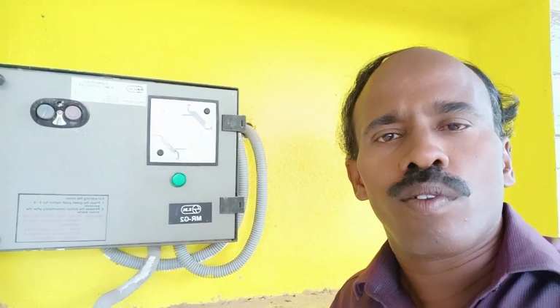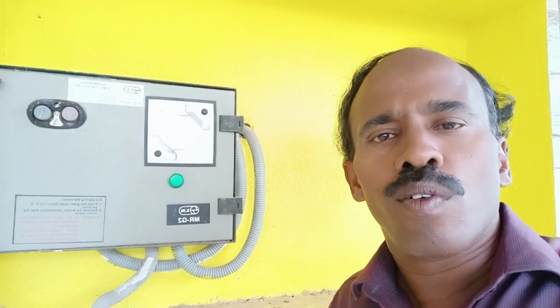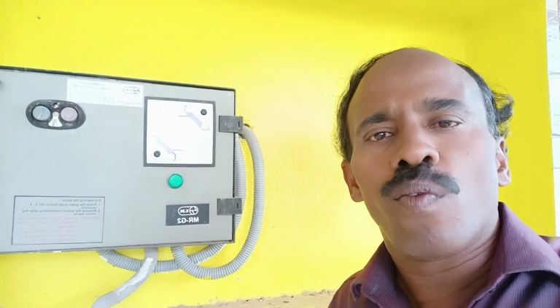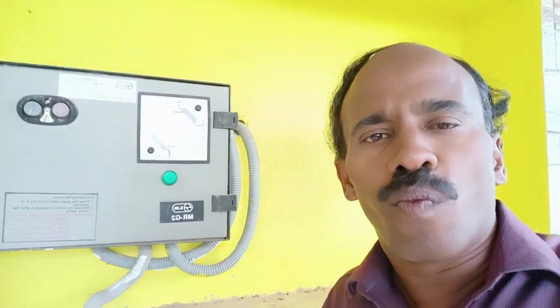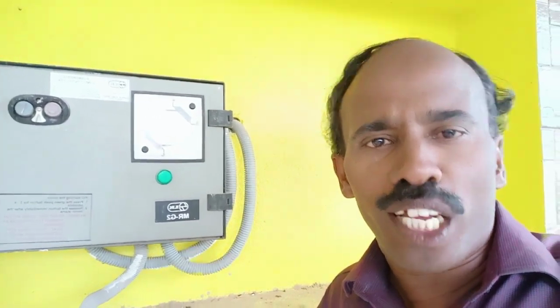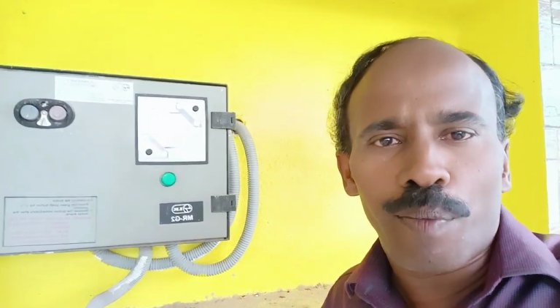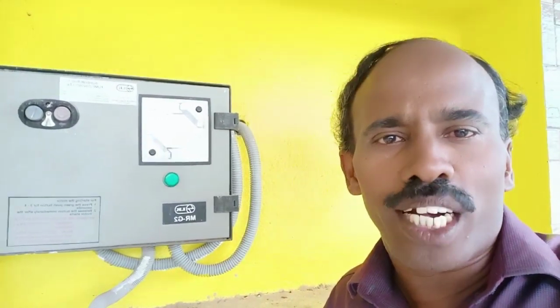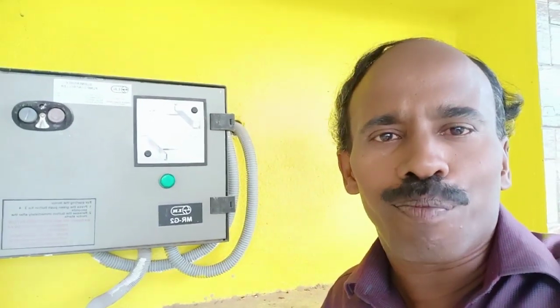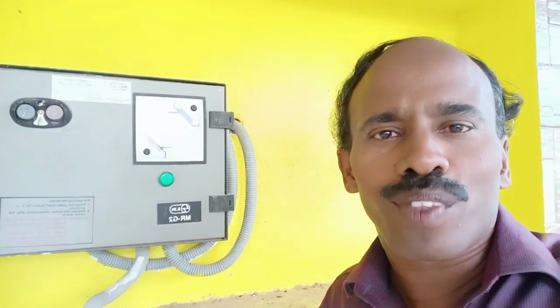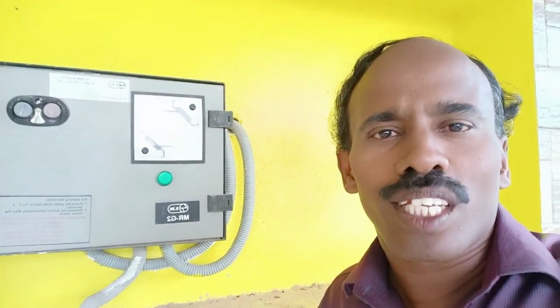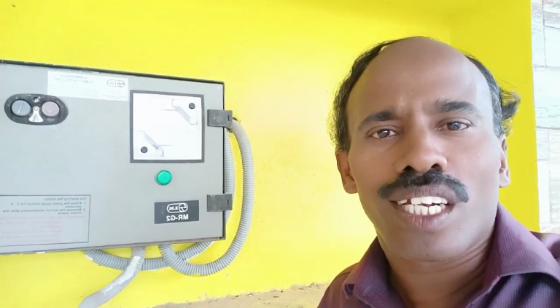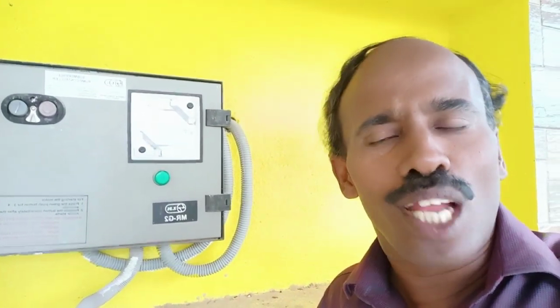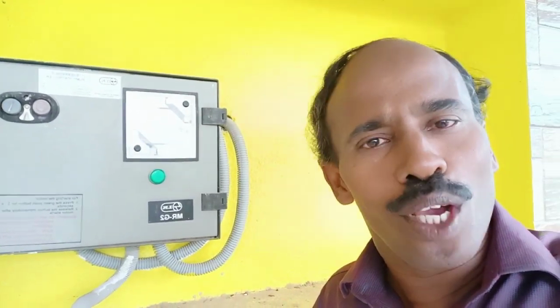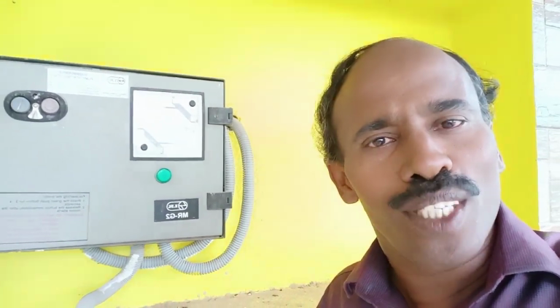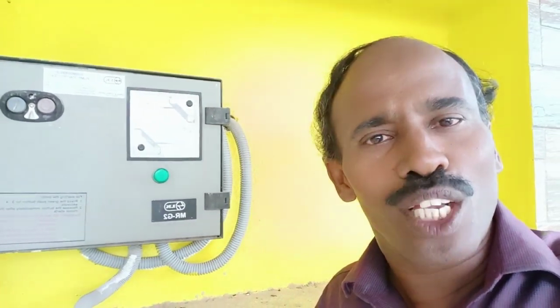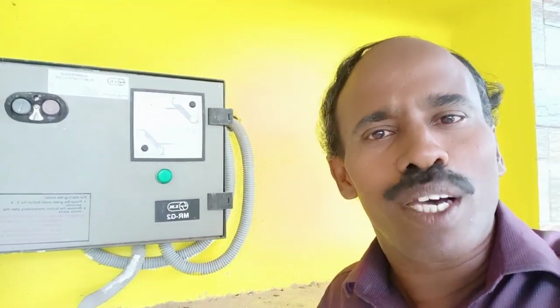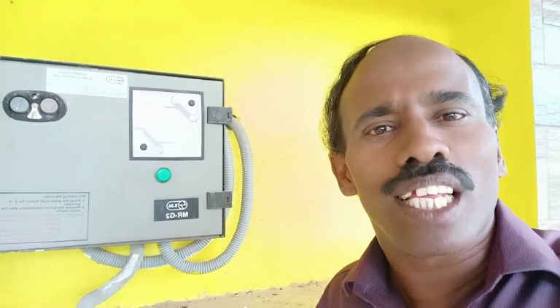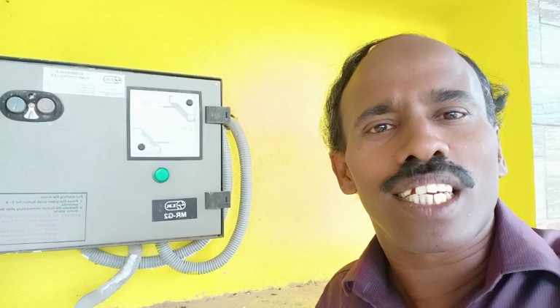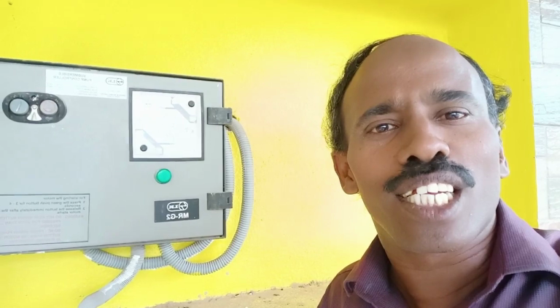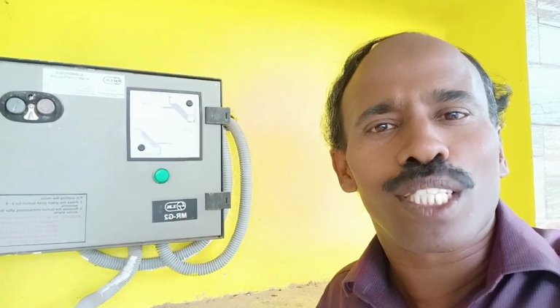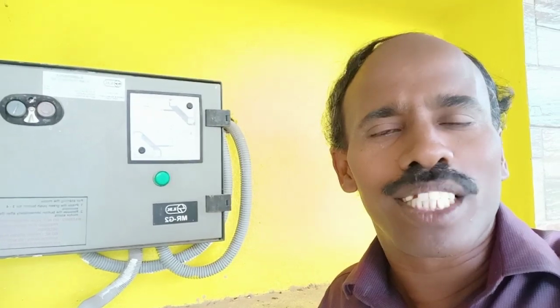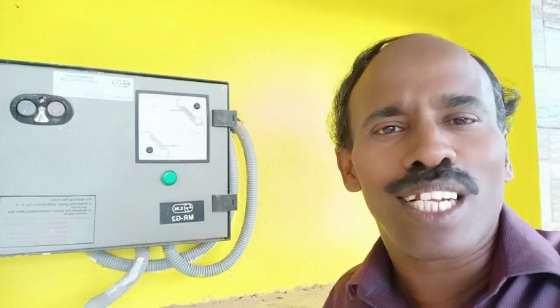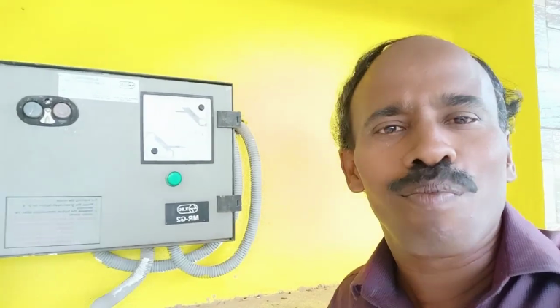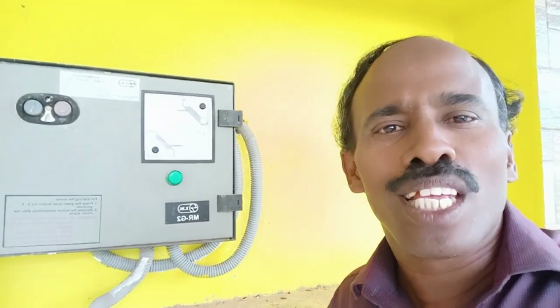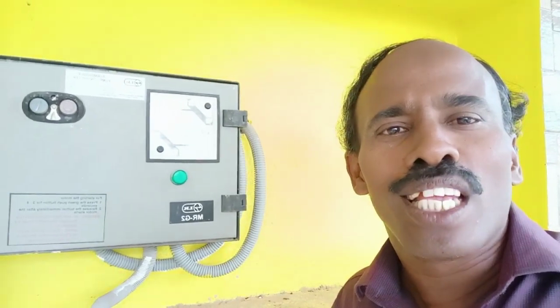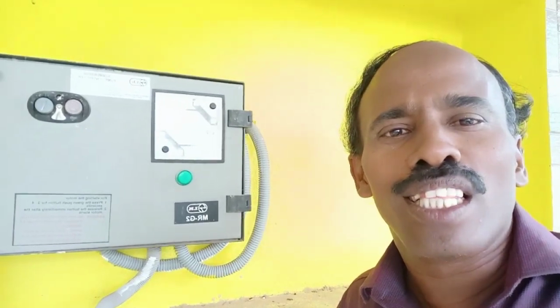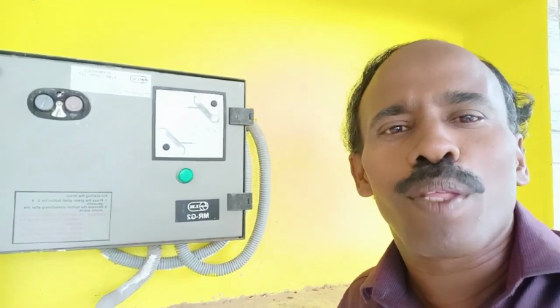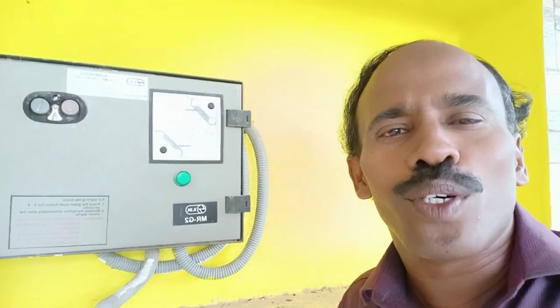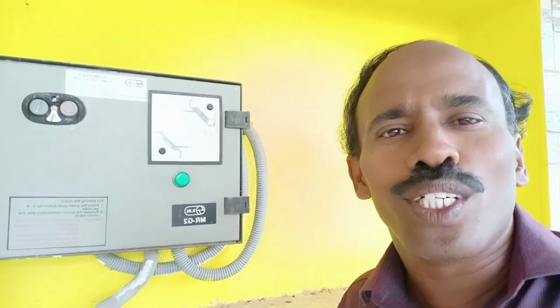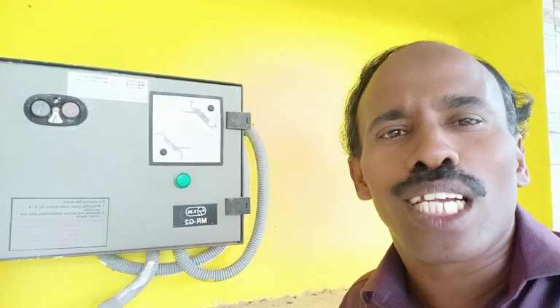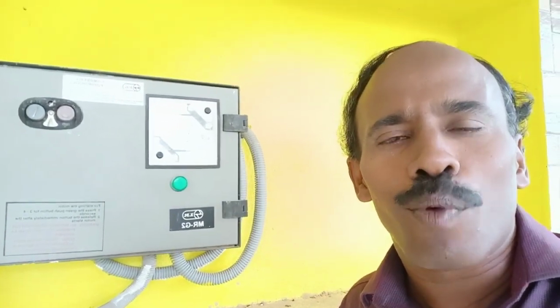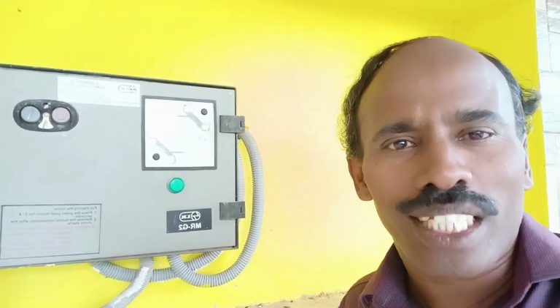Hello everyone, my name is Electrical Express. Today, we have a new channel.